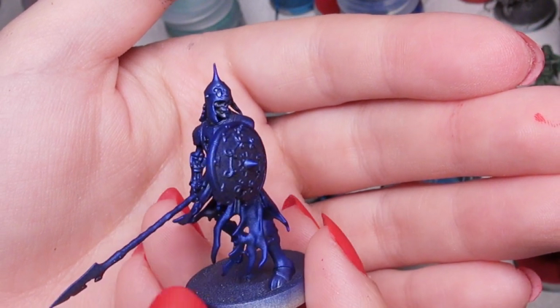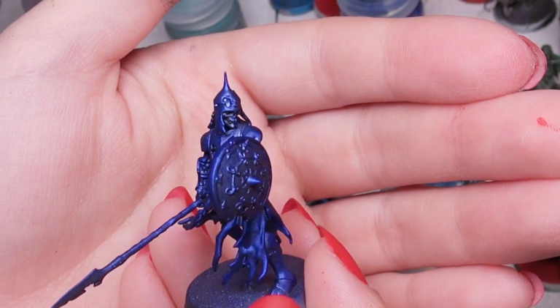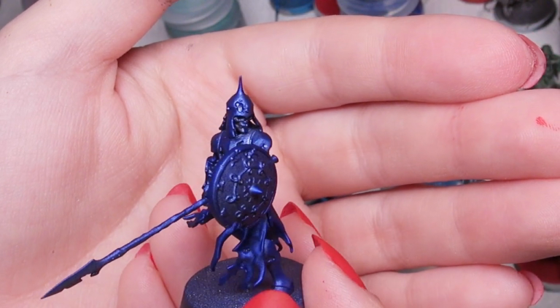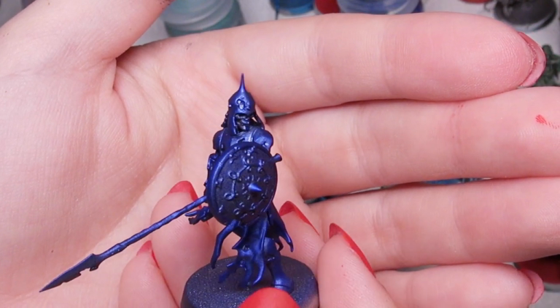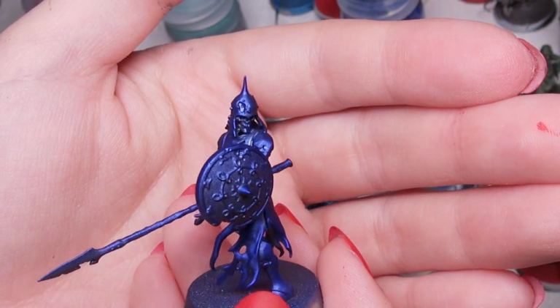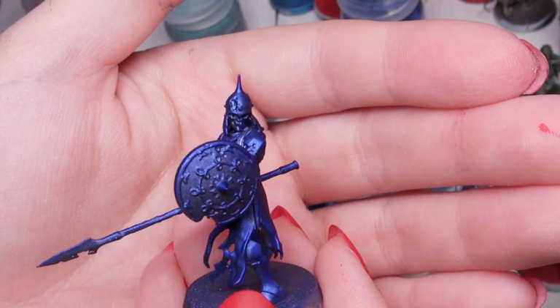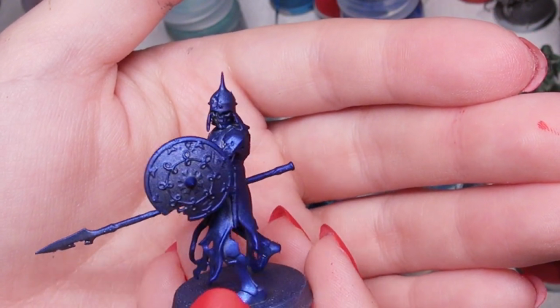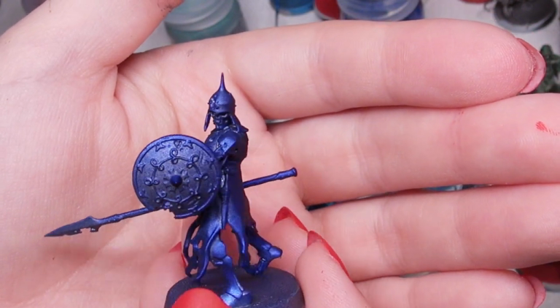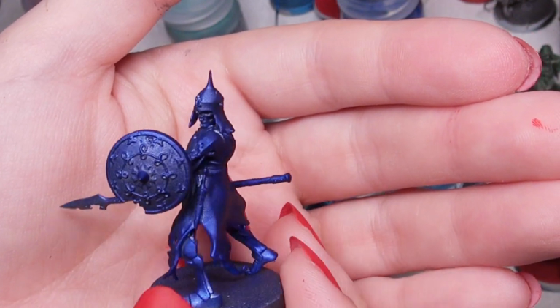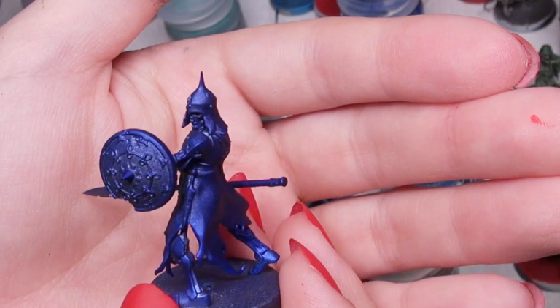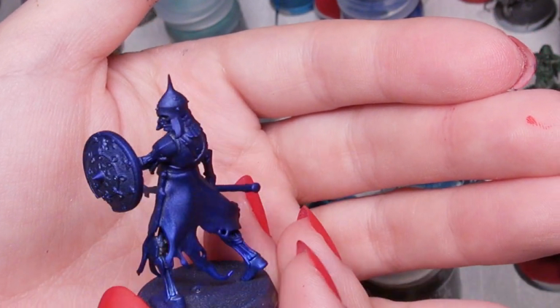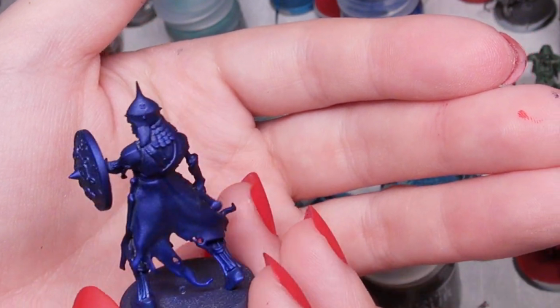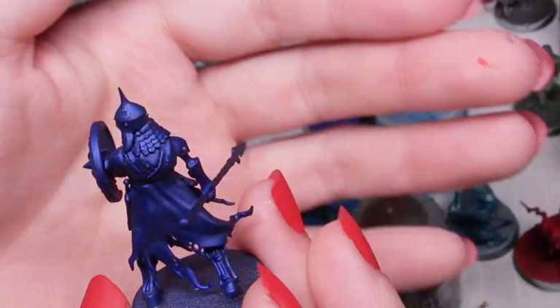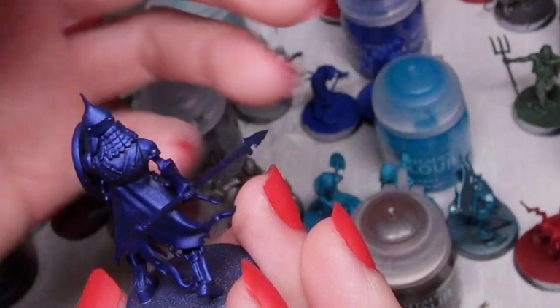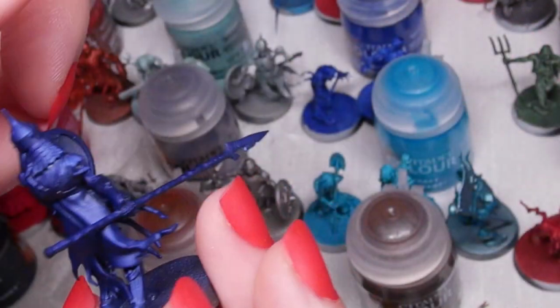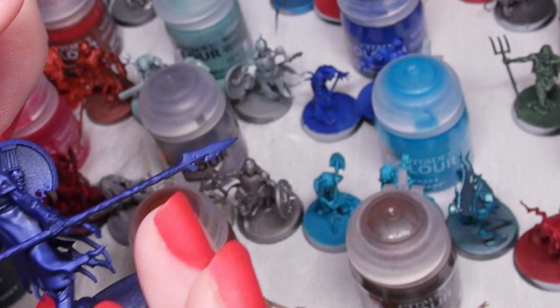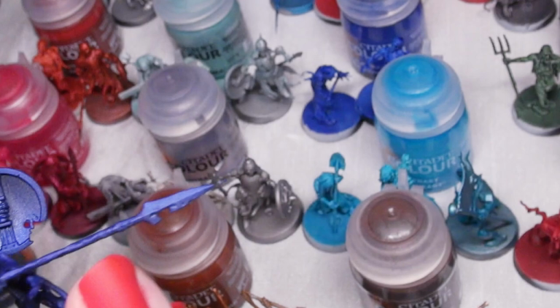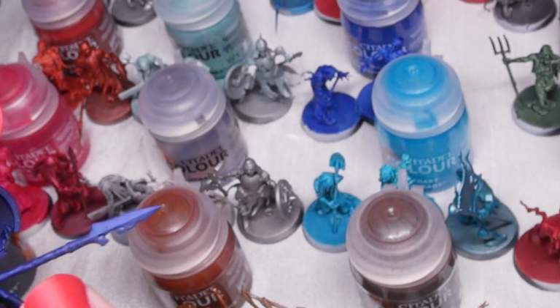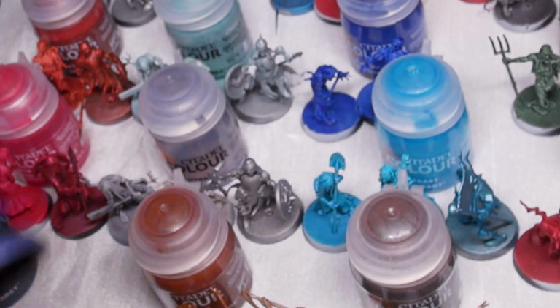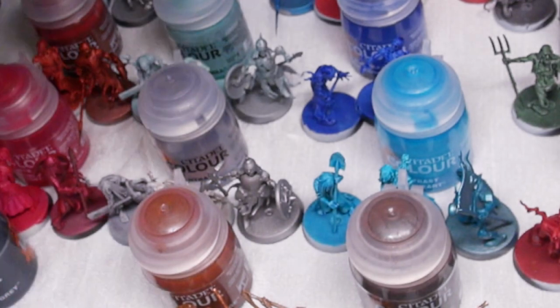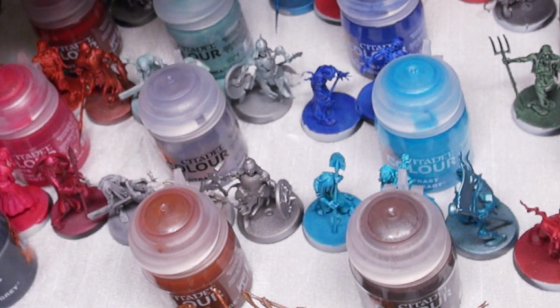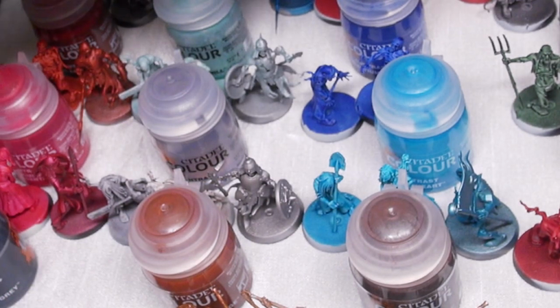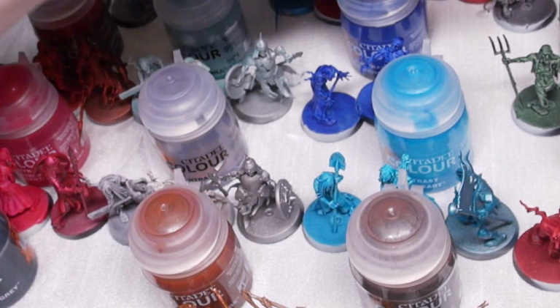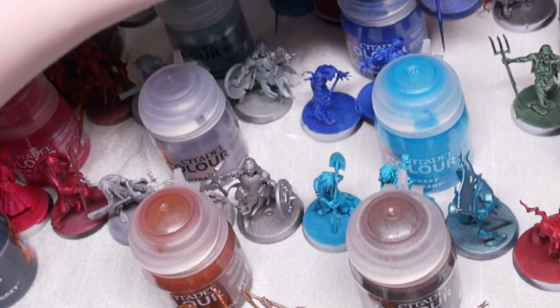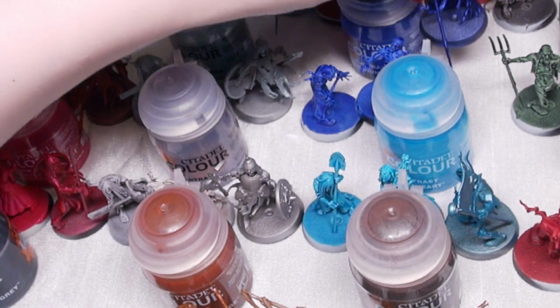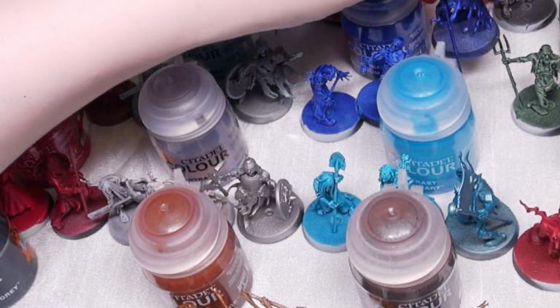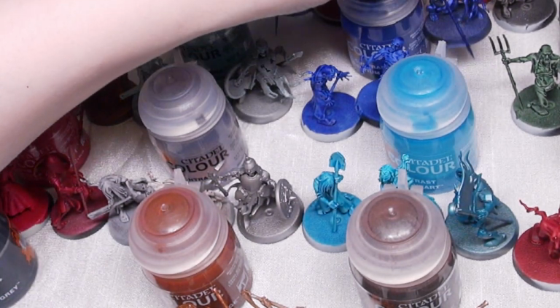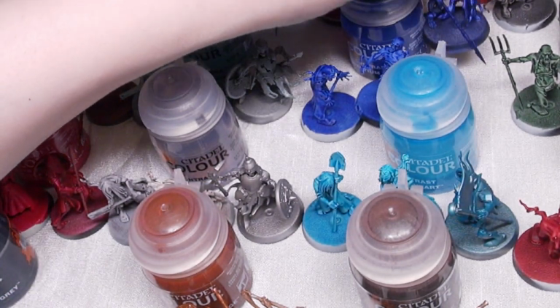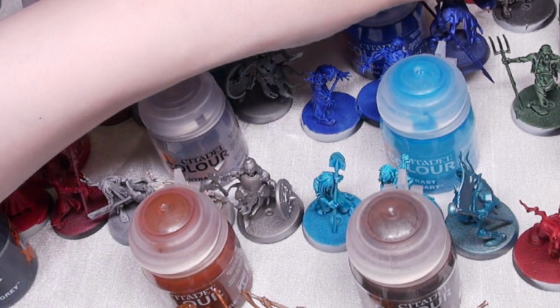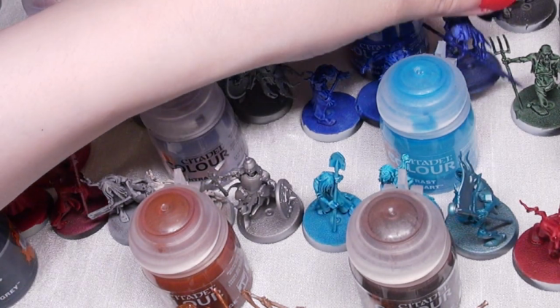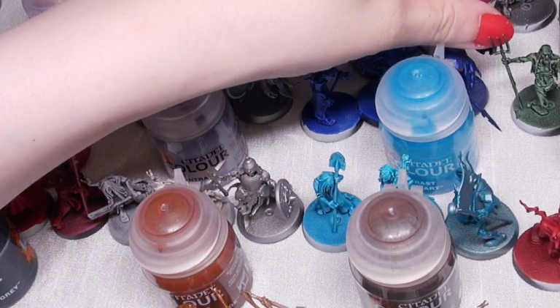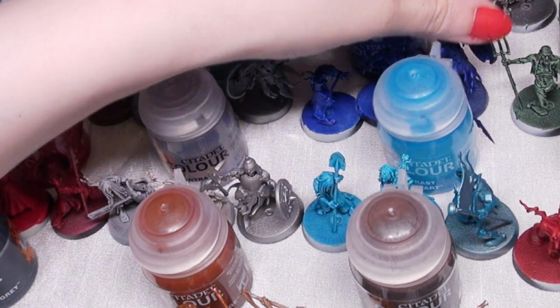If you wanted to create a stone like lapis lazuli, I think this would match really nicely too.